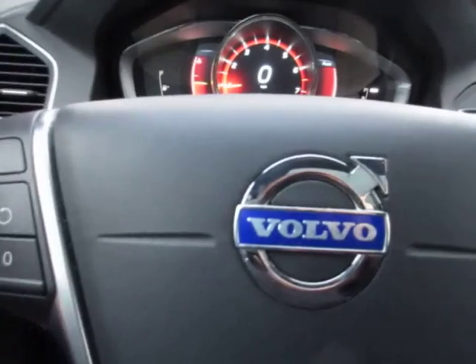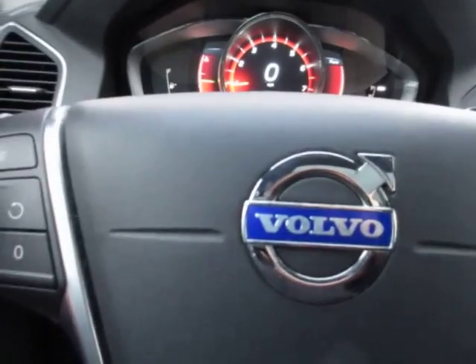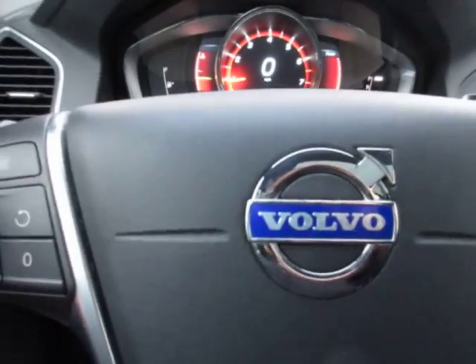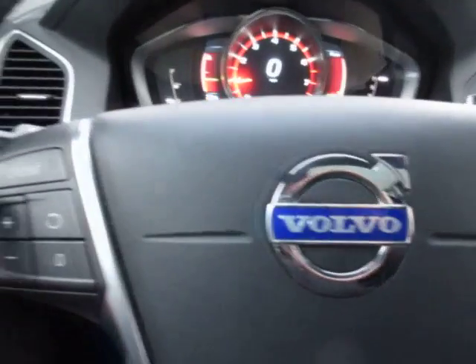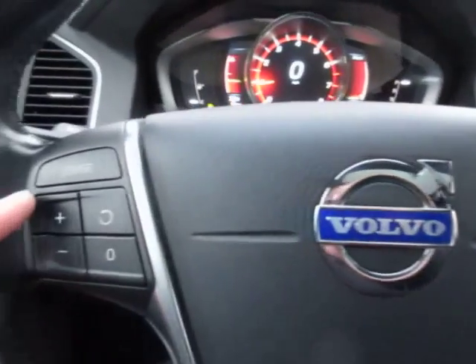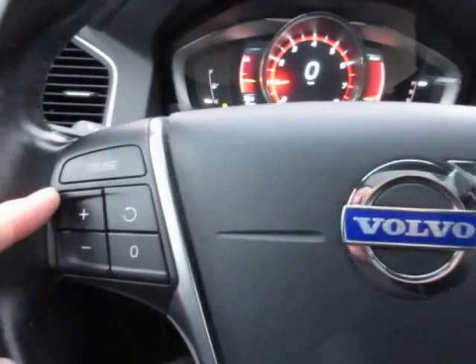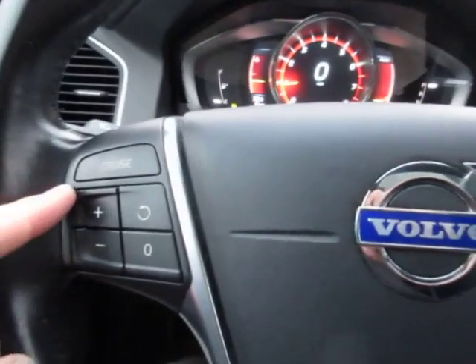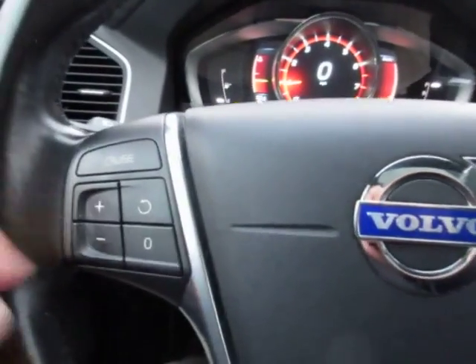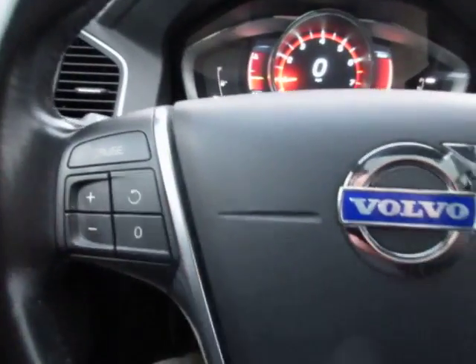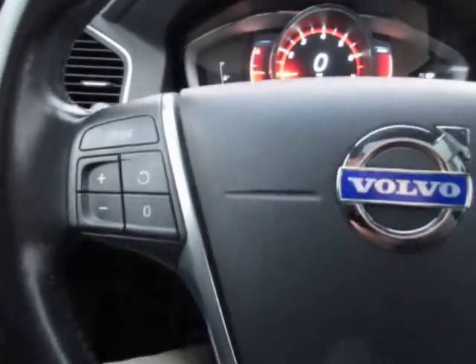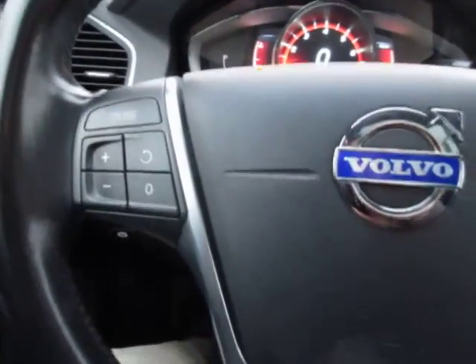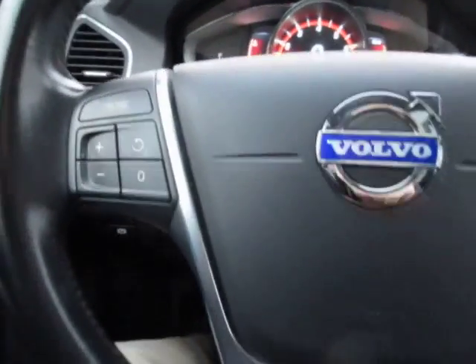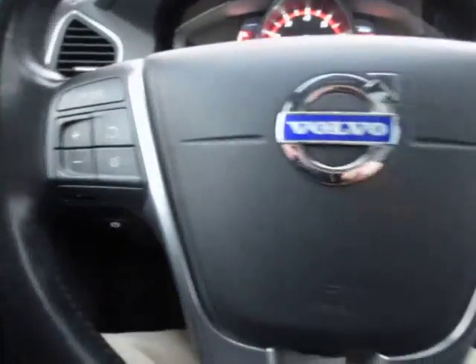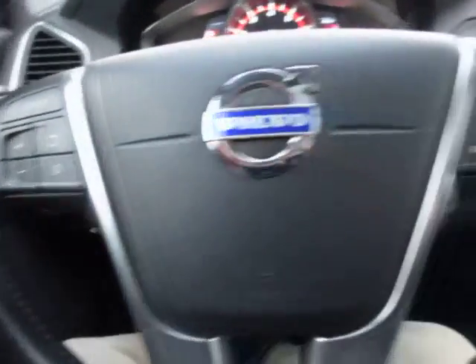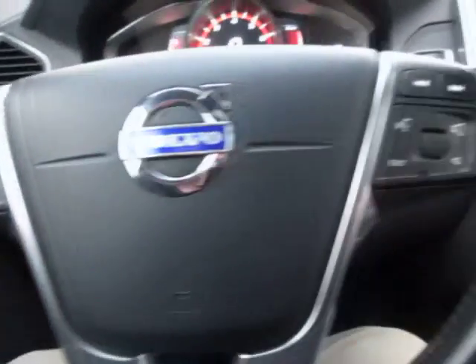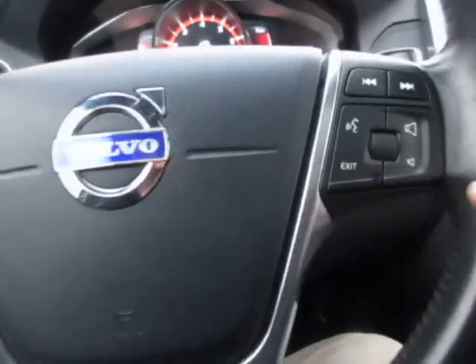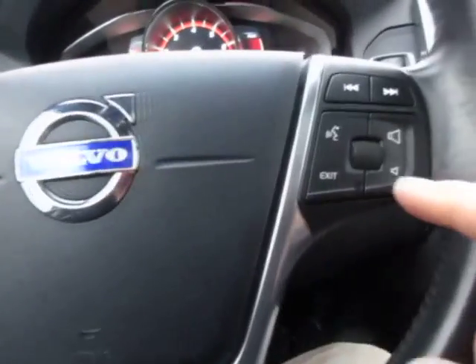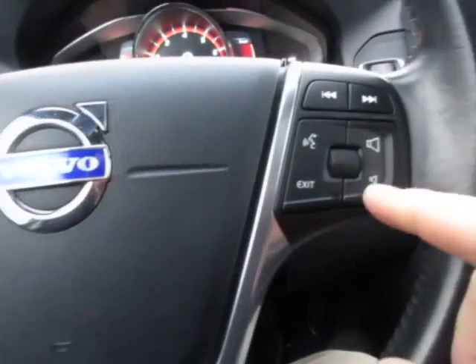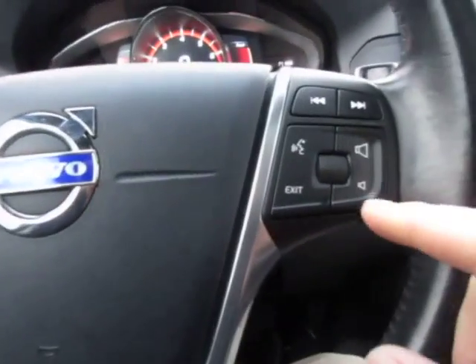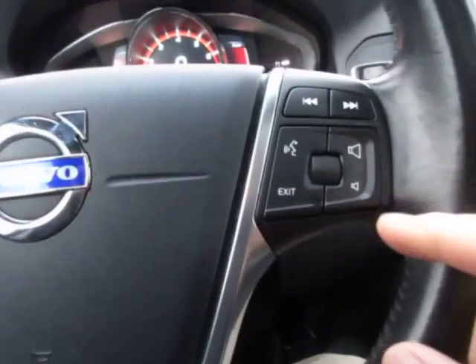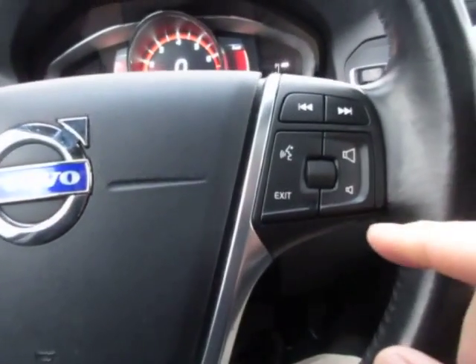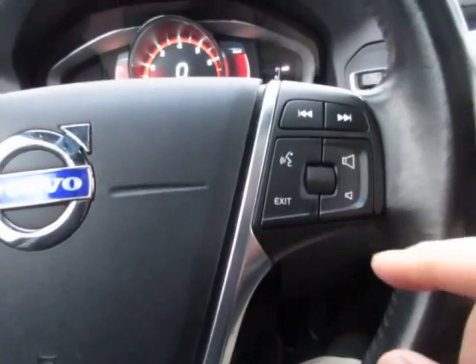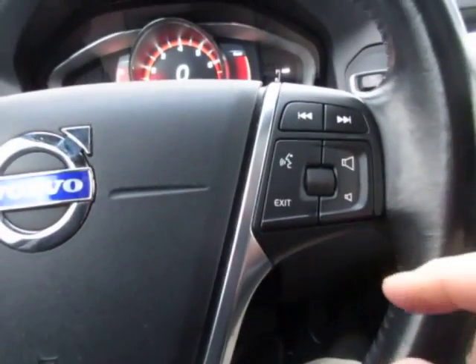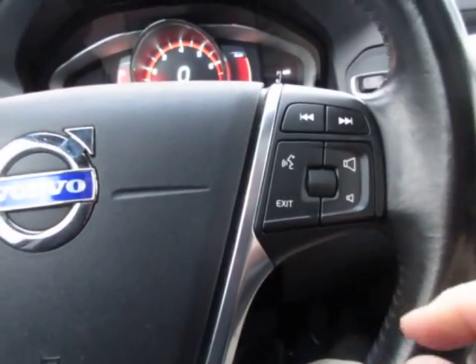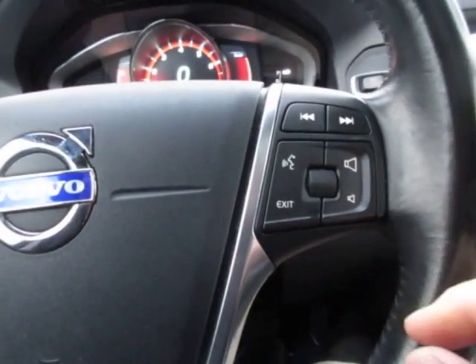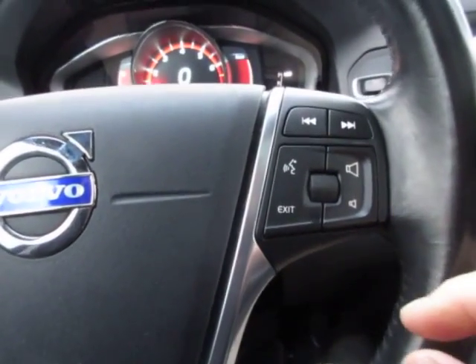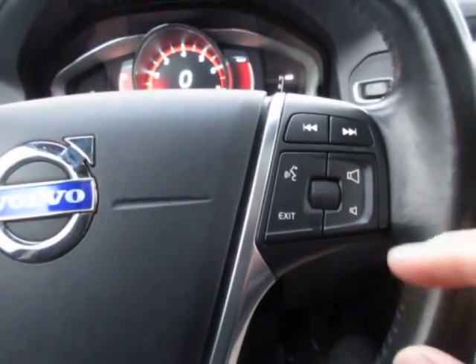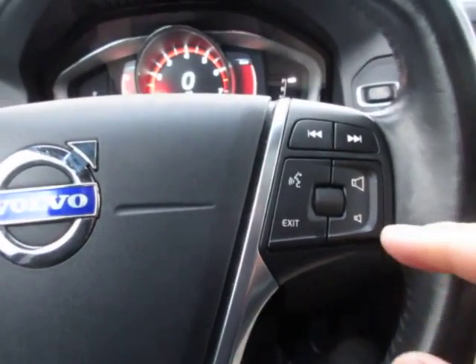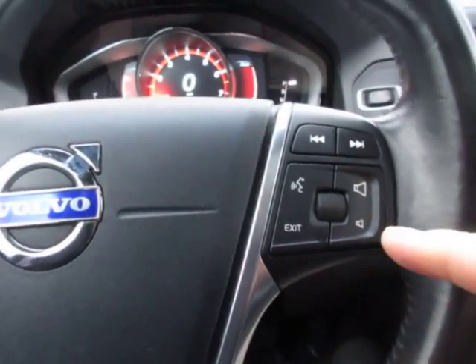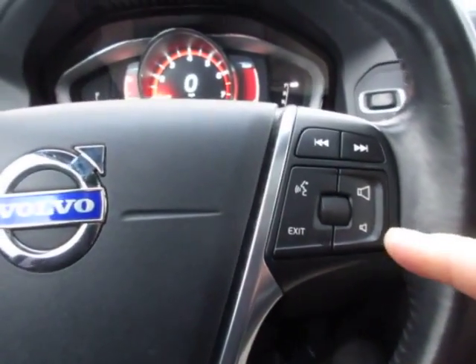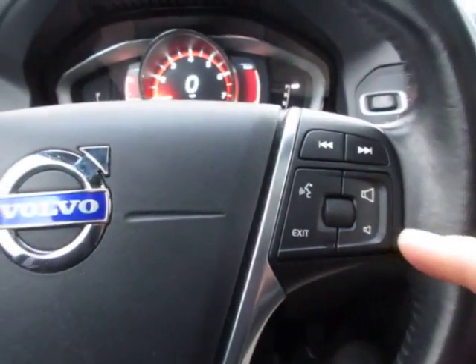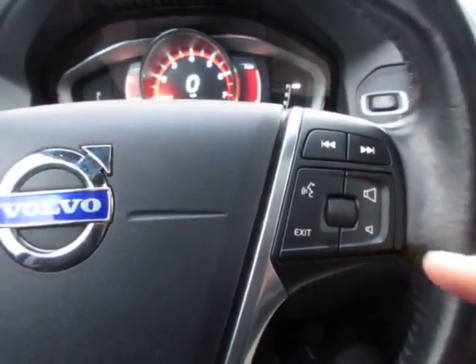On the left side of the steering wheel you have cruise control. On the right-hand side you have Bluetooth connectivity and audio controls.